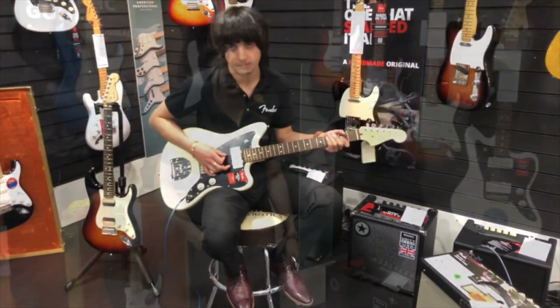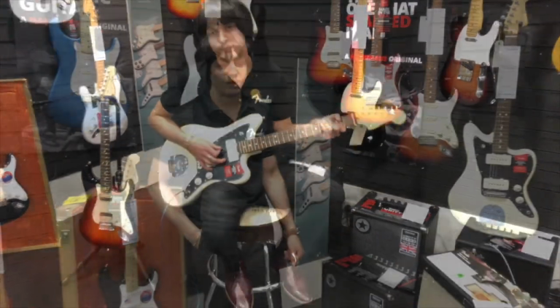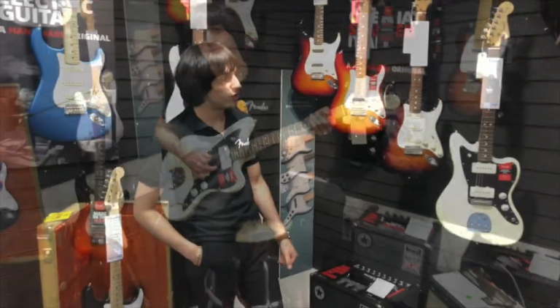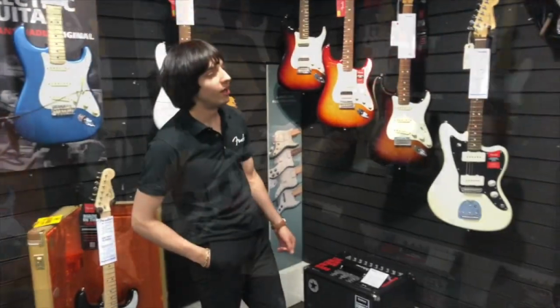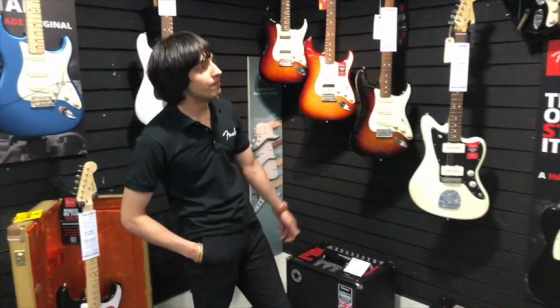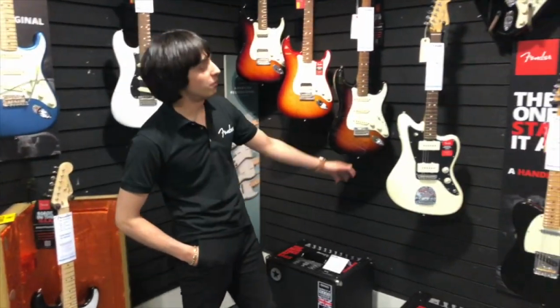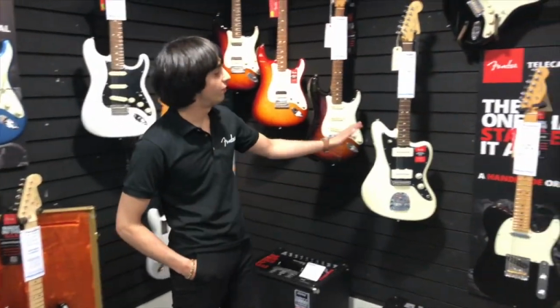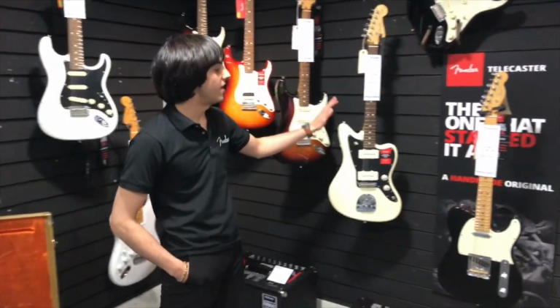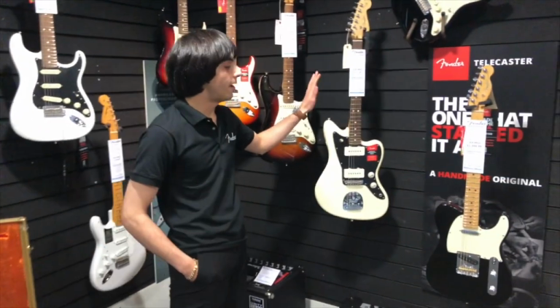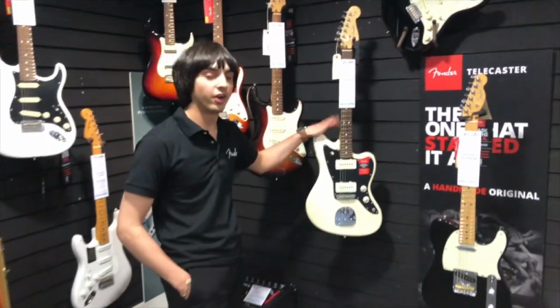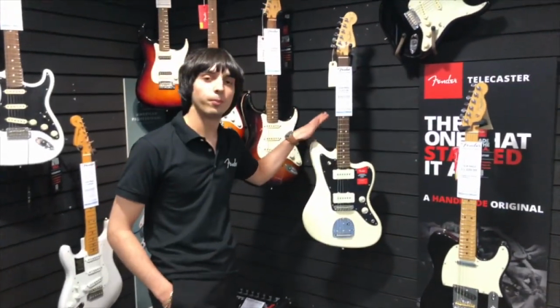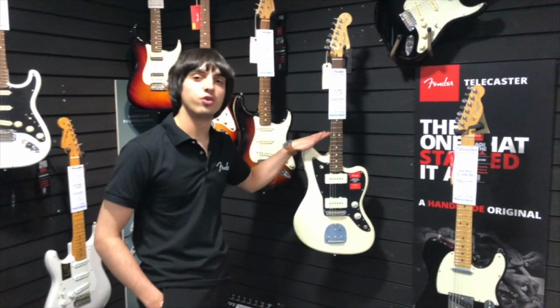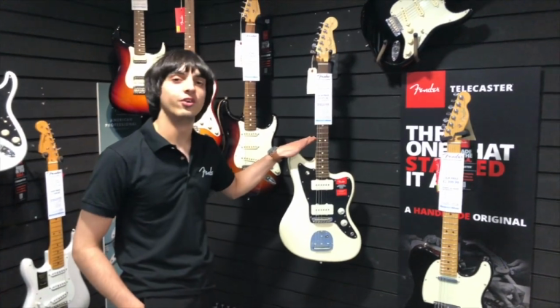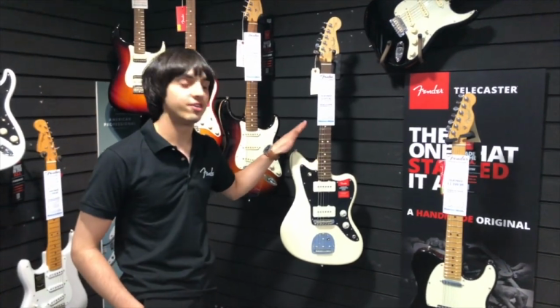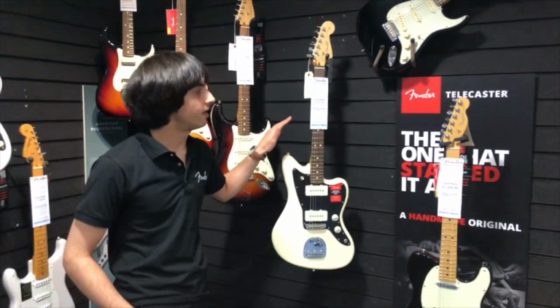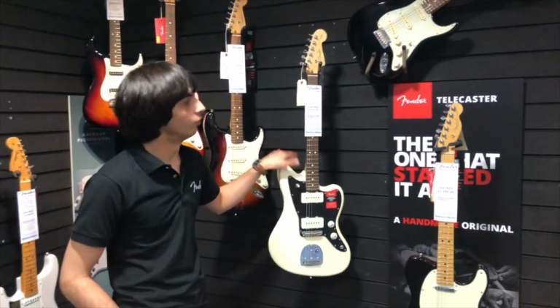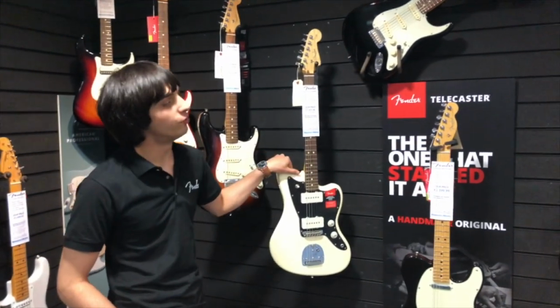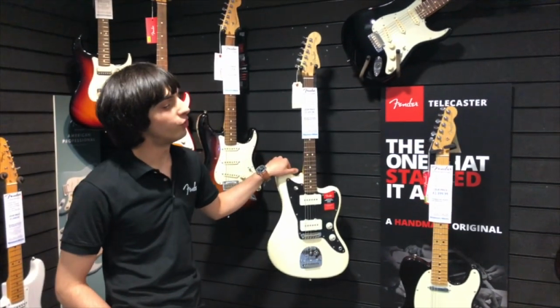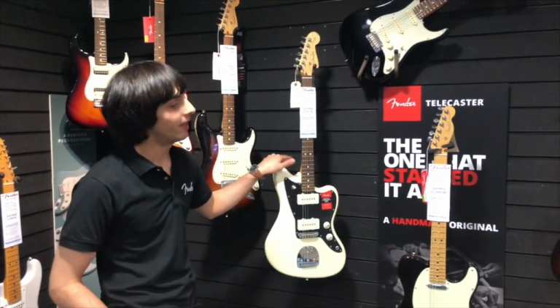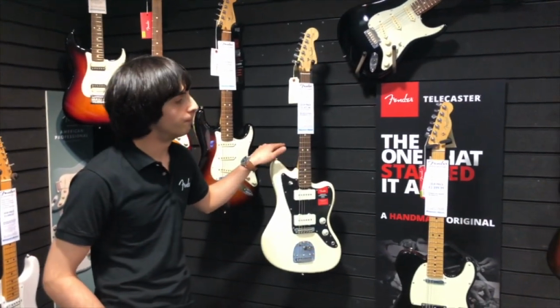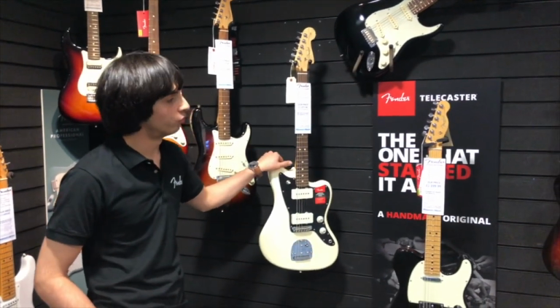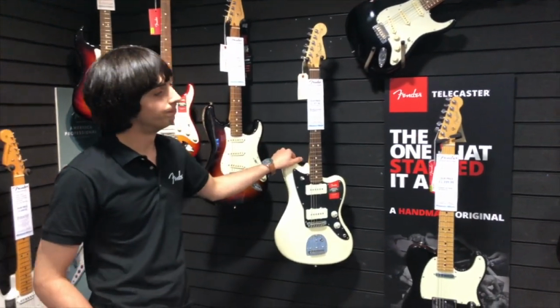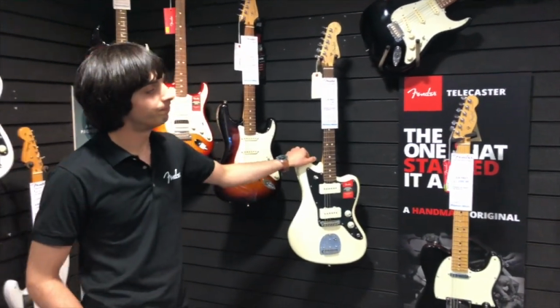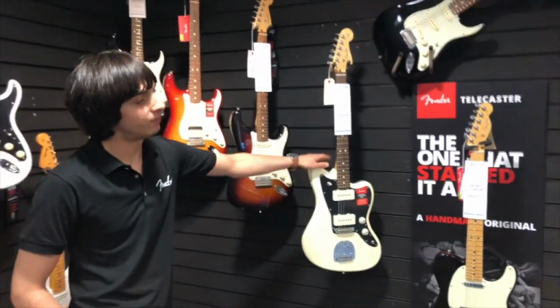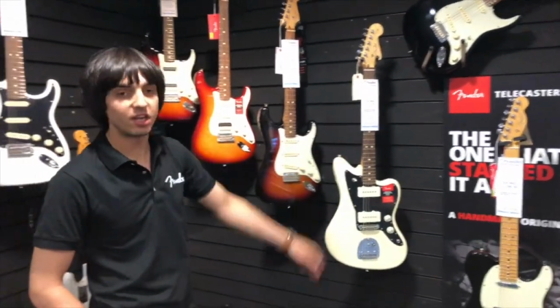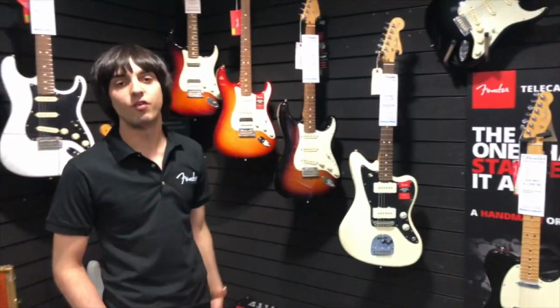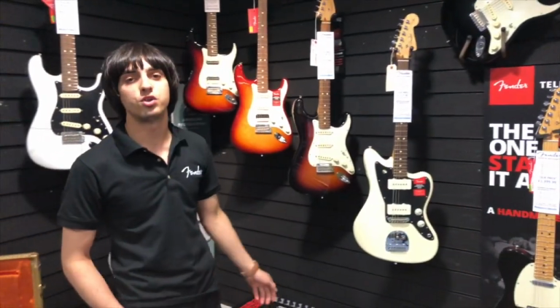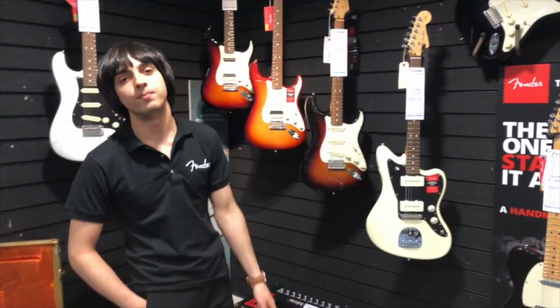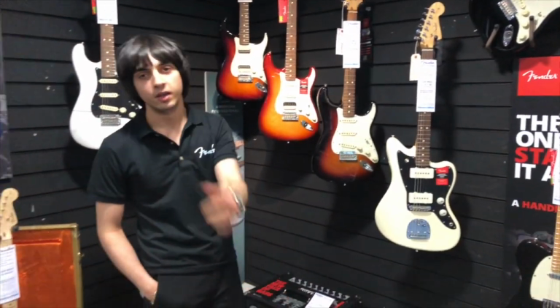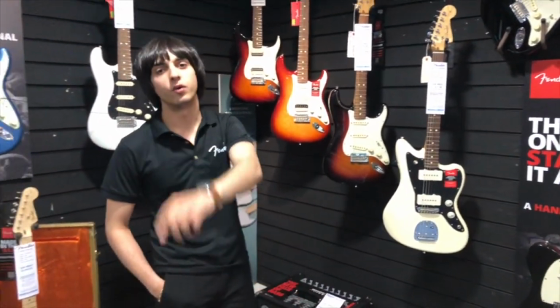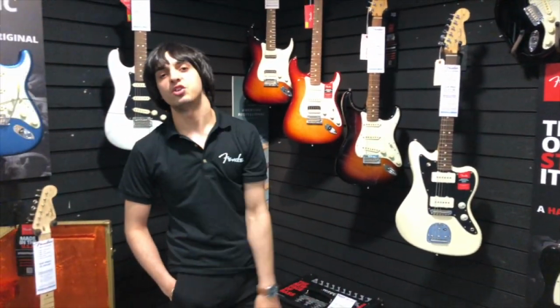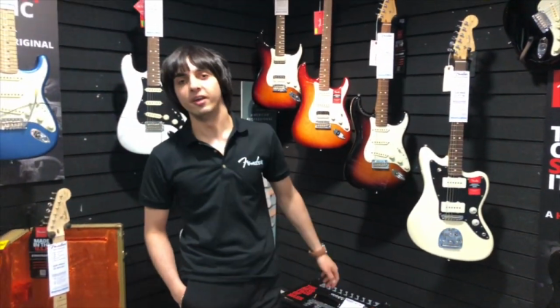Thanks for tuning in. That was the Fender American Pro Series at Rimmers Music in Bolton. Thanks again for watching. We'll catch you later.